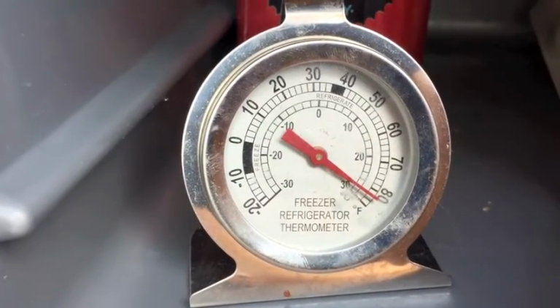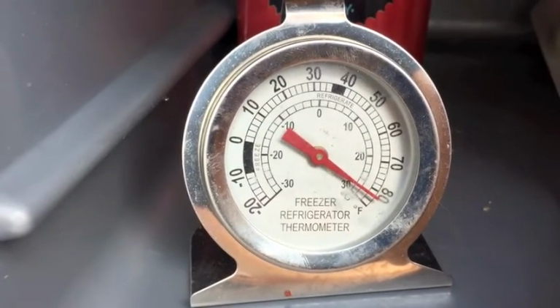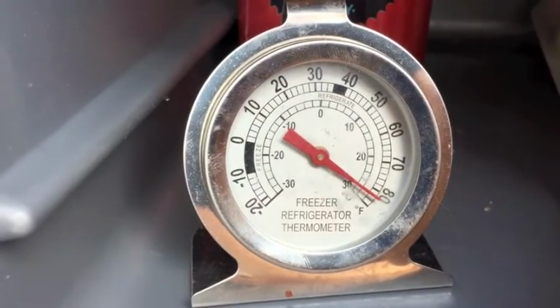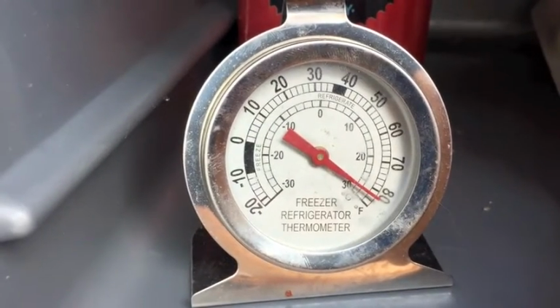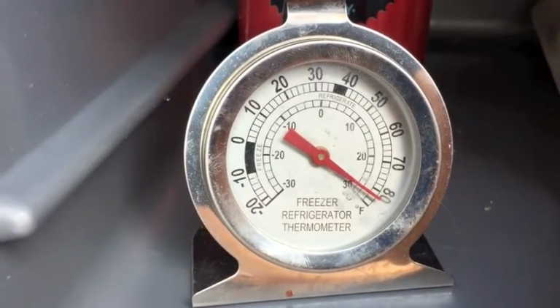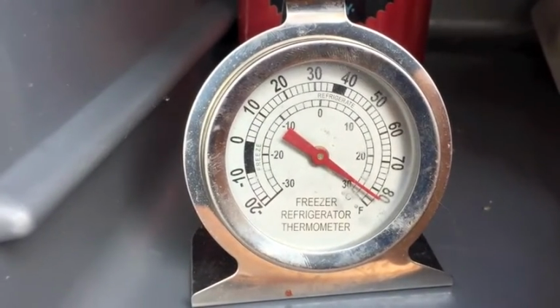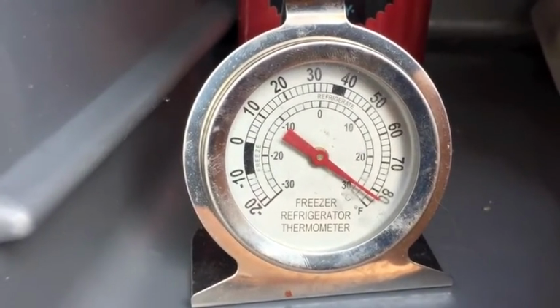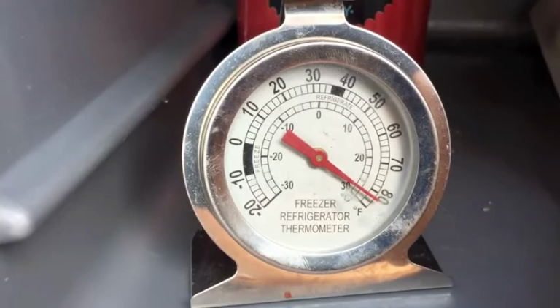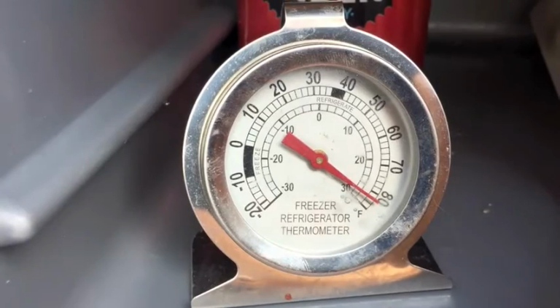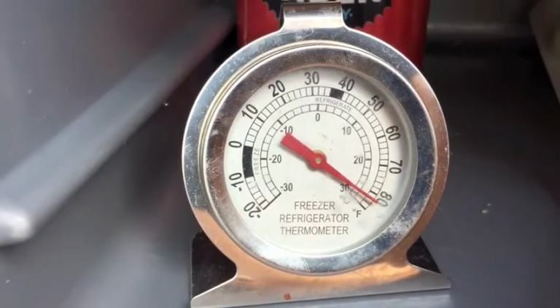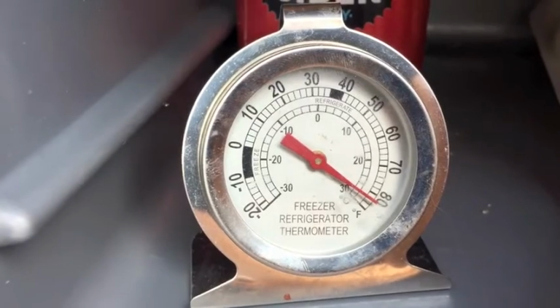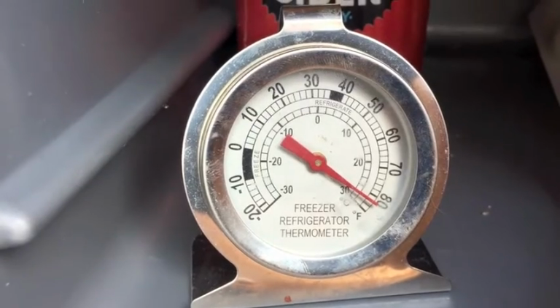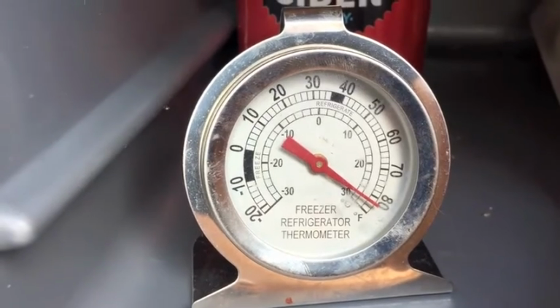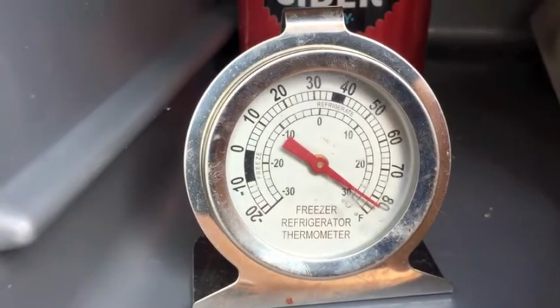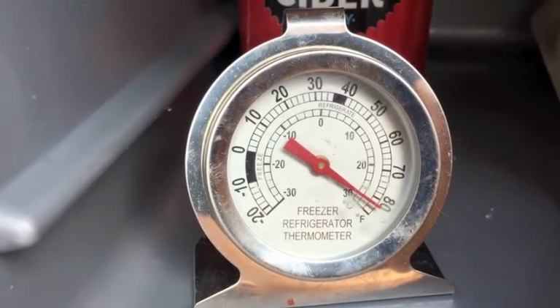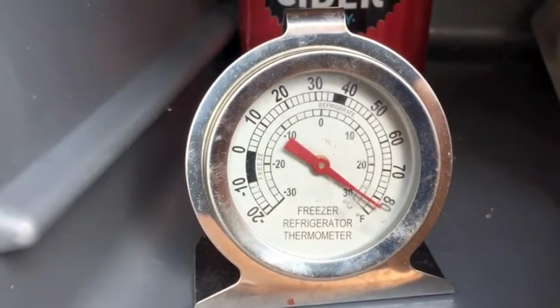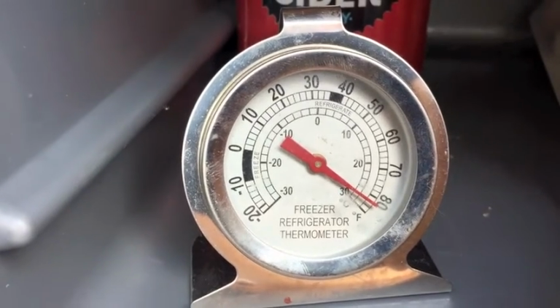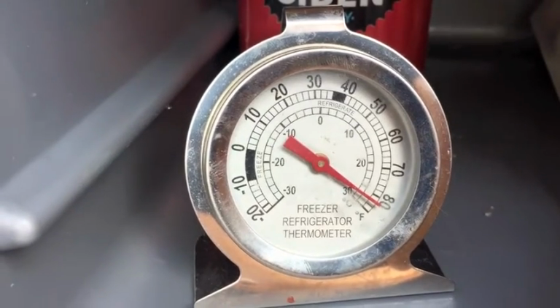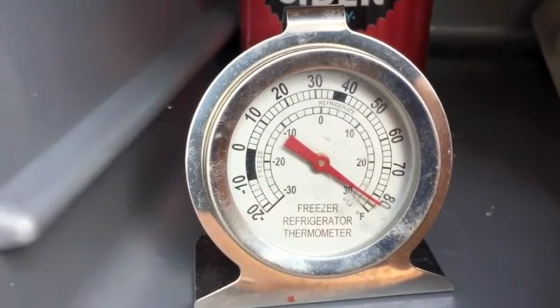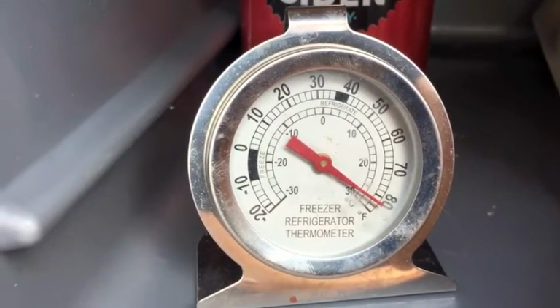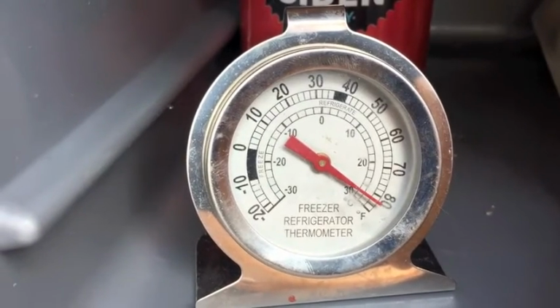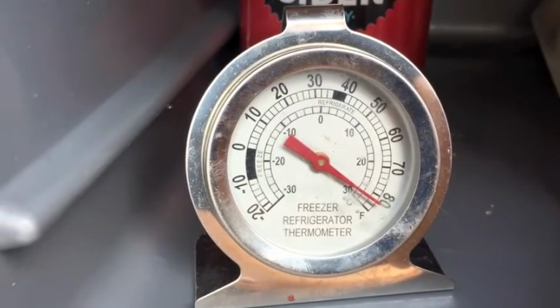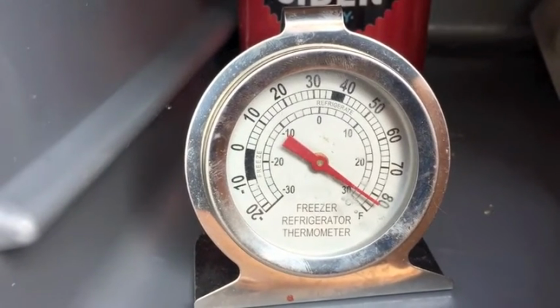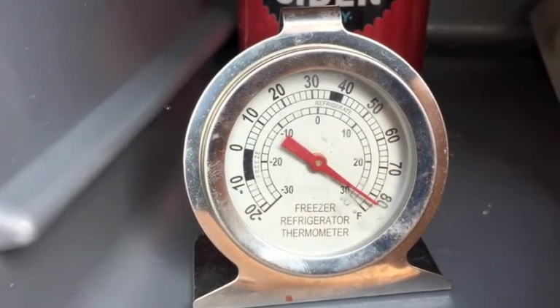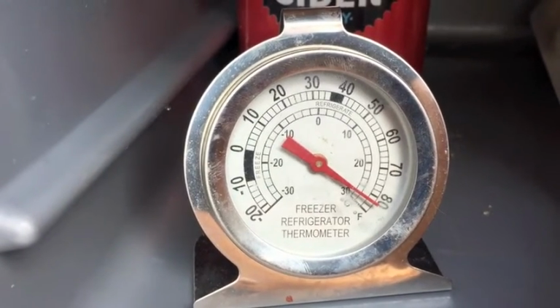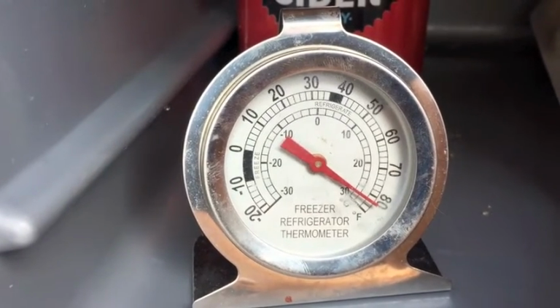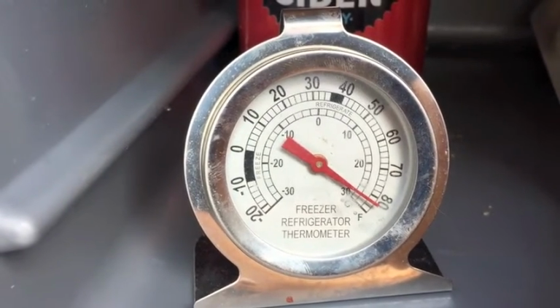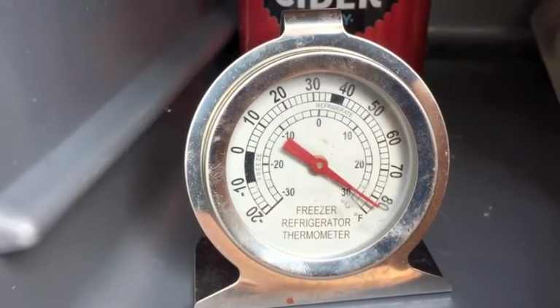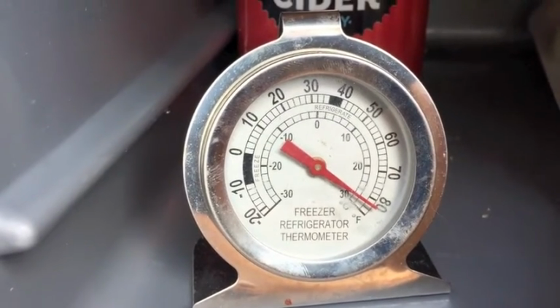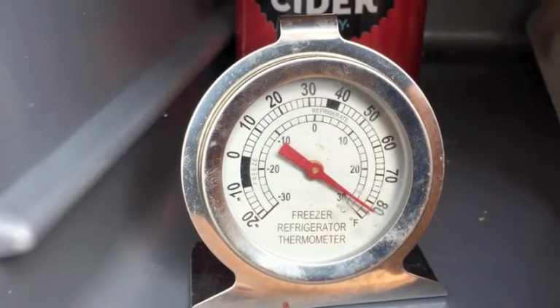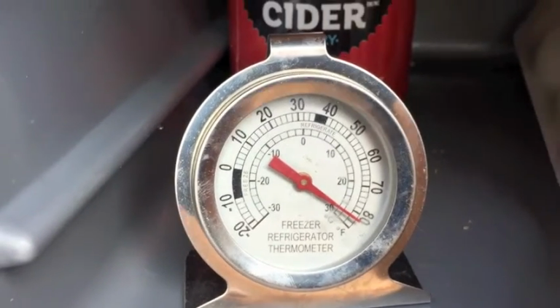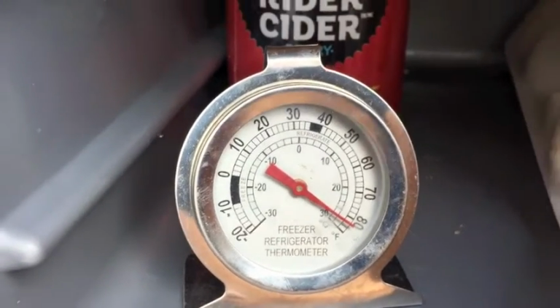I'm going to turn on the fan and let it sit for an hour or so and see if it cools anything off.